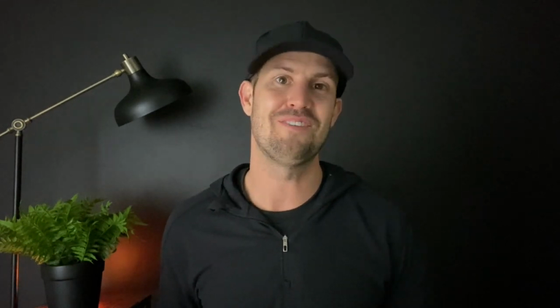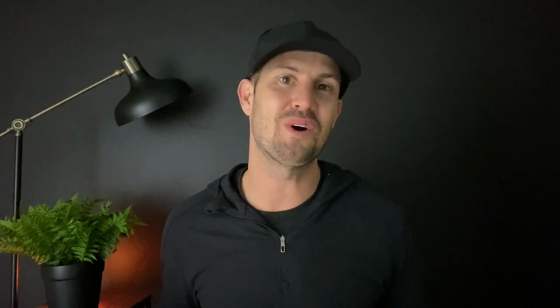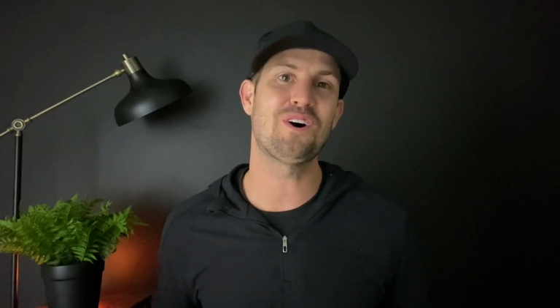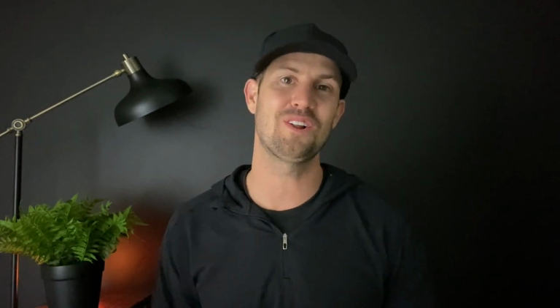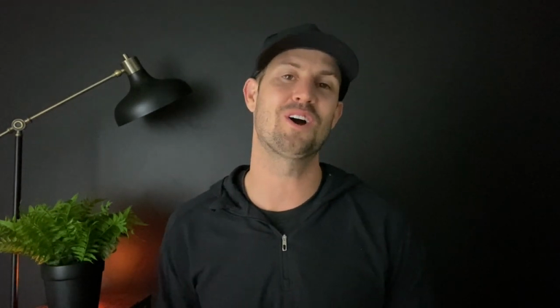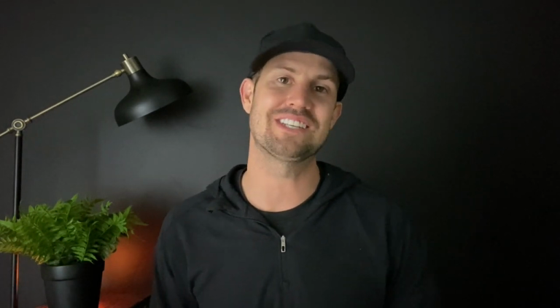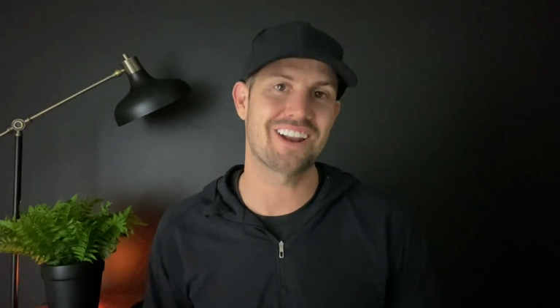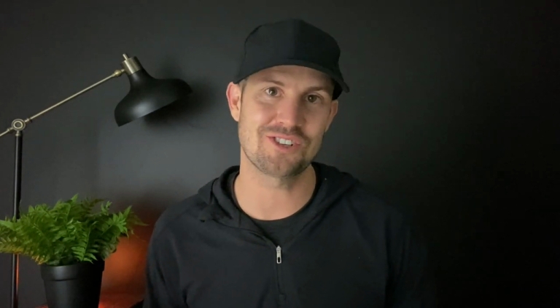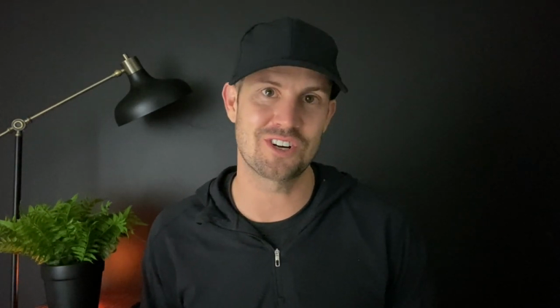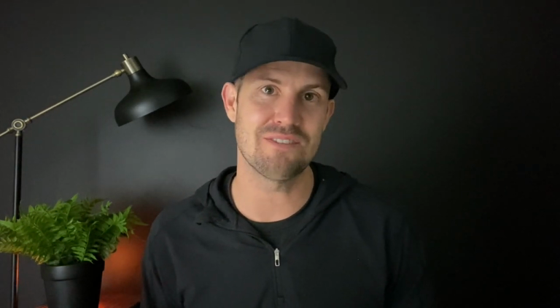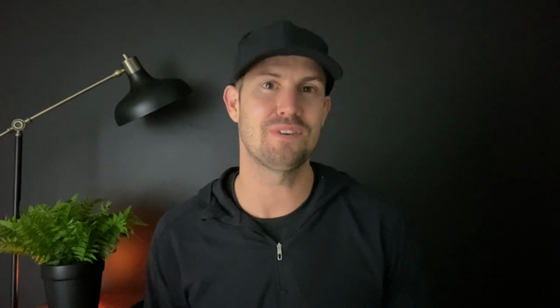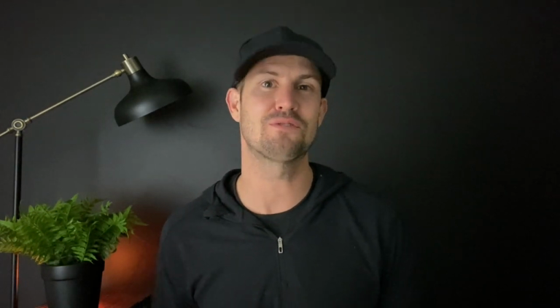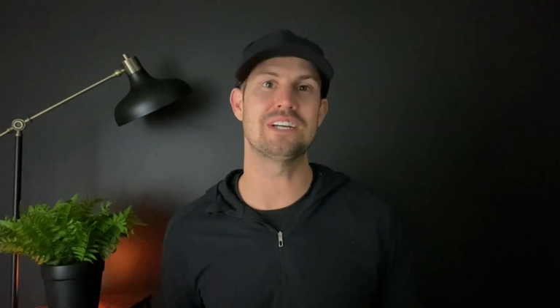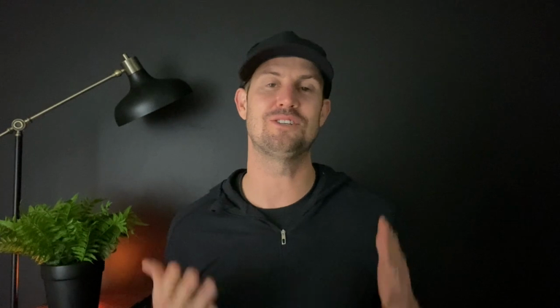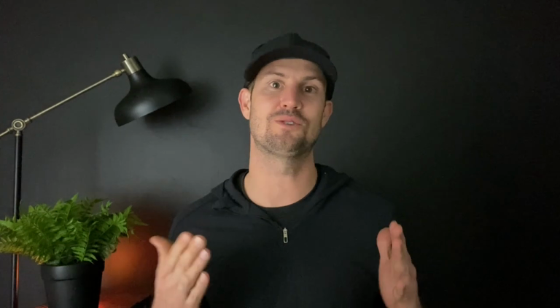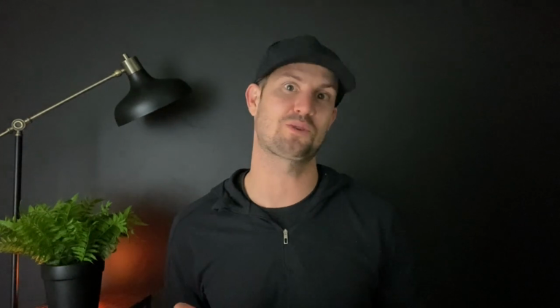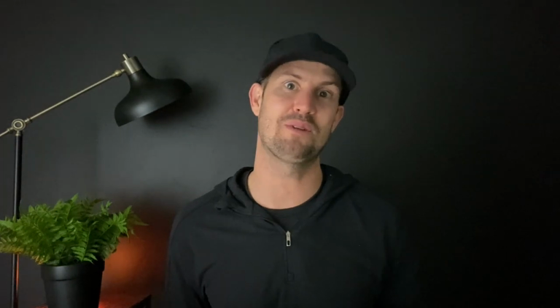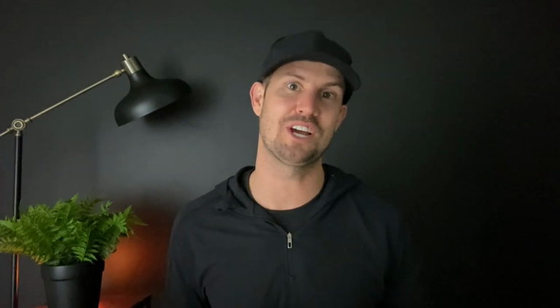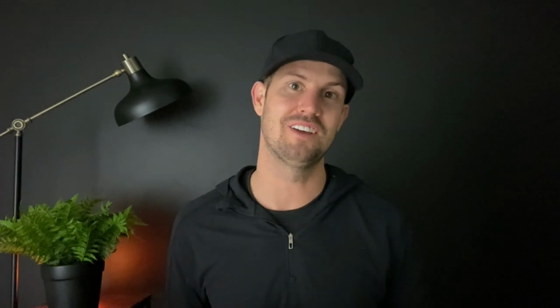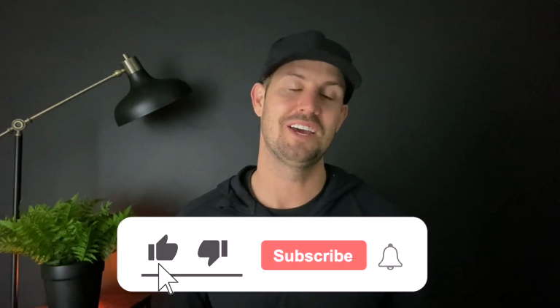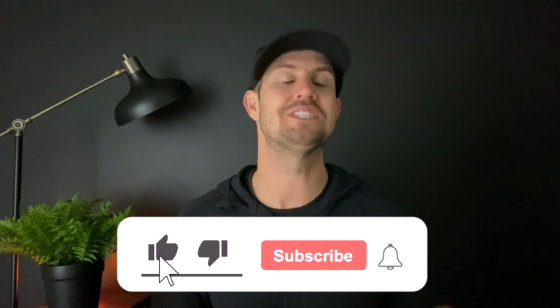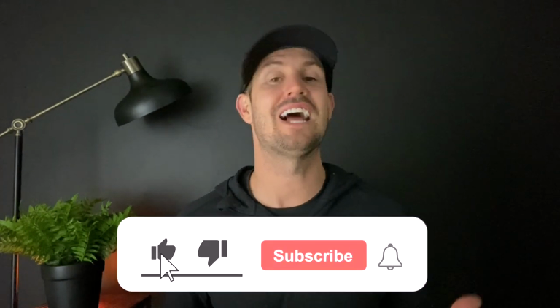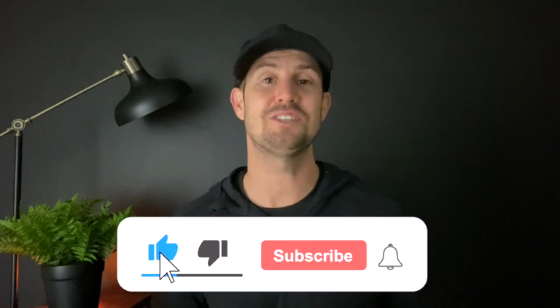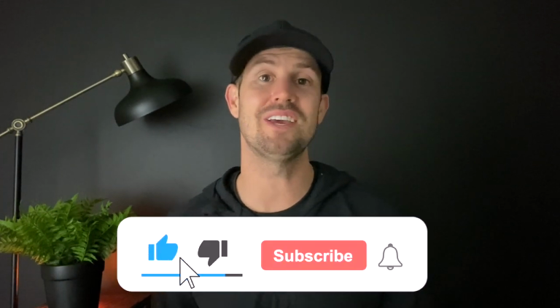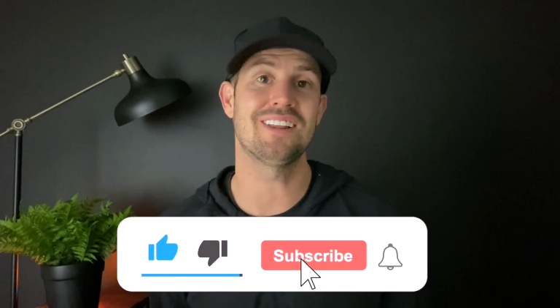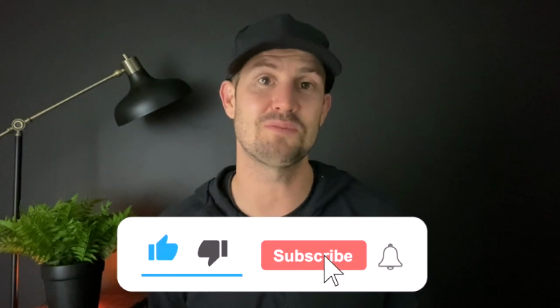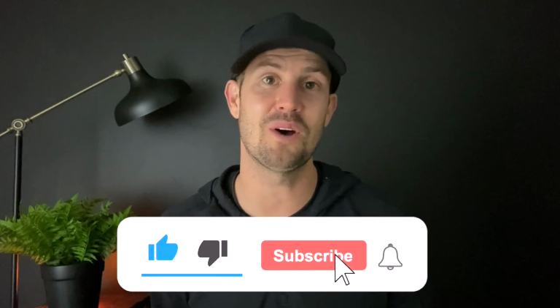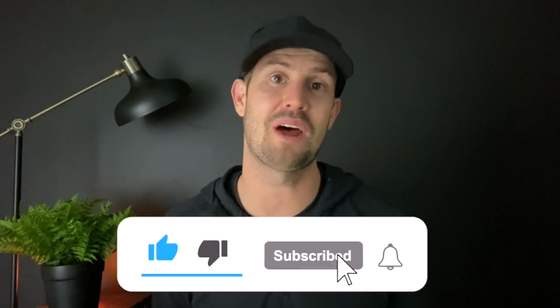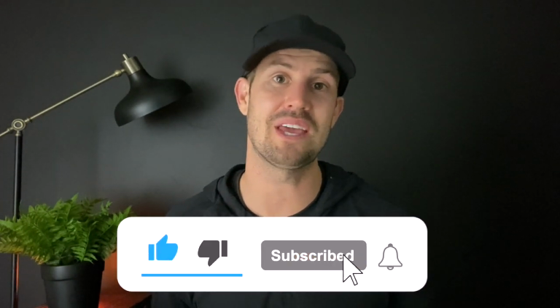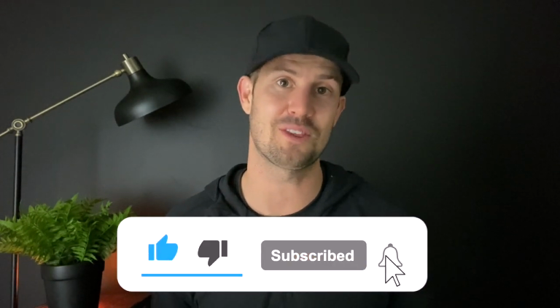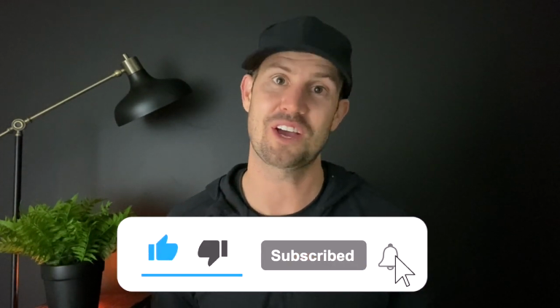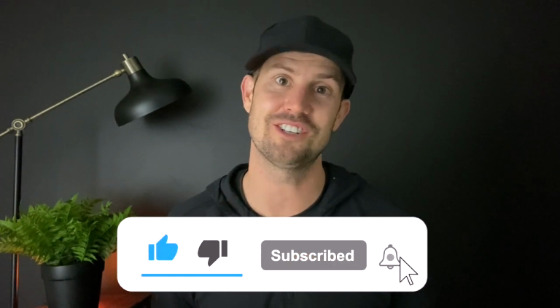If you want to follow along in my side hustle journey, feel free to subscribe to the channel. It means a lot to me, and it lets me know that I'm making the right content.